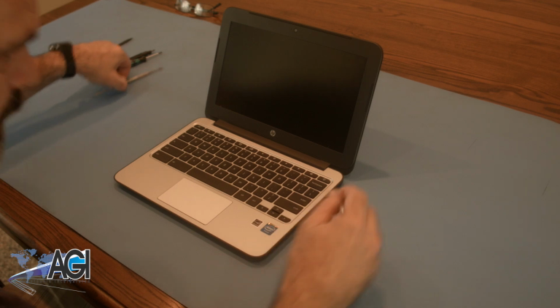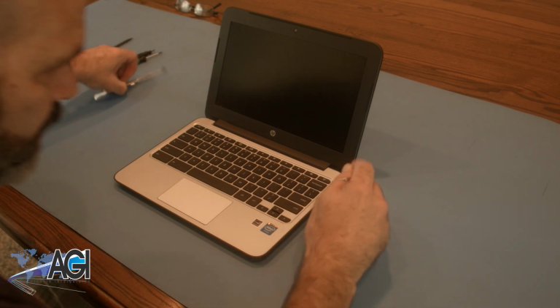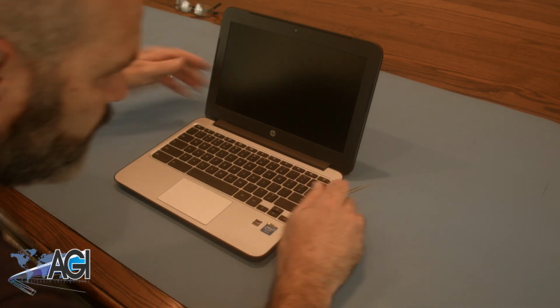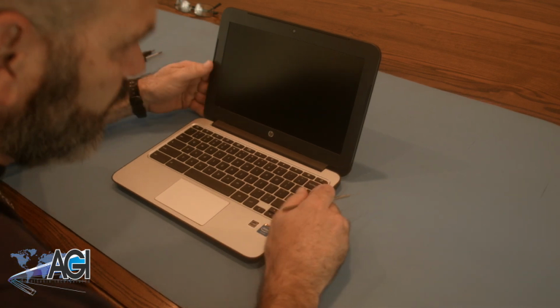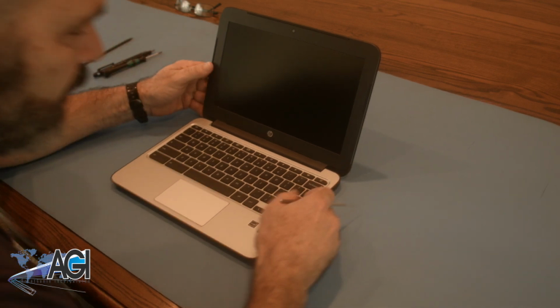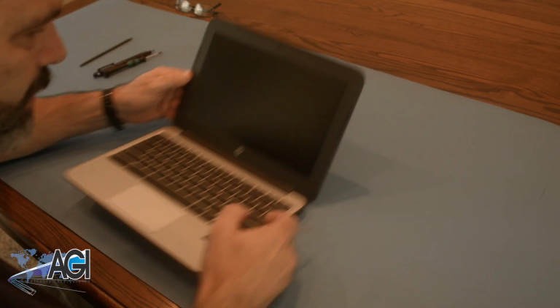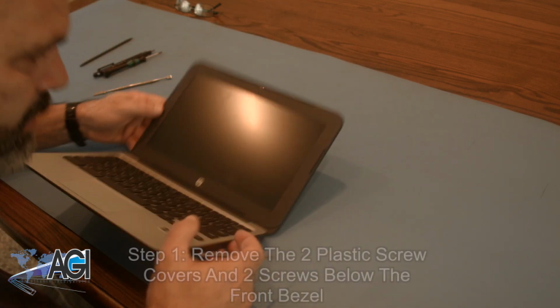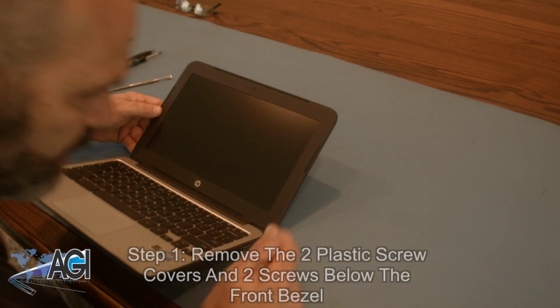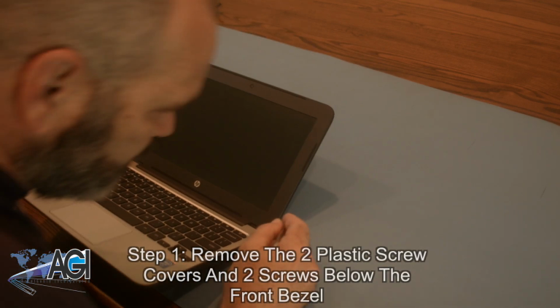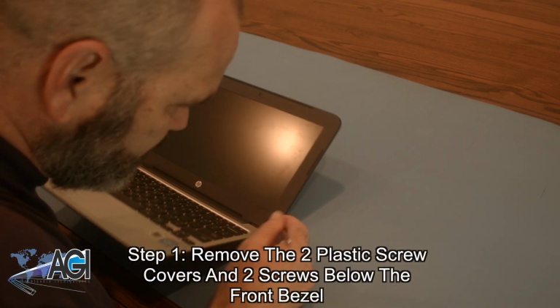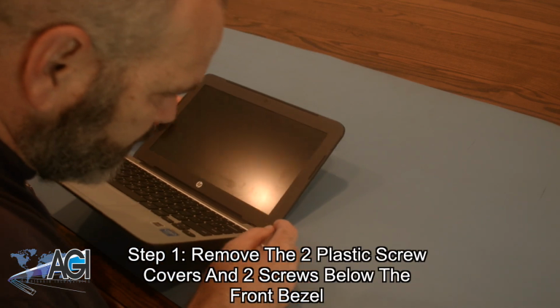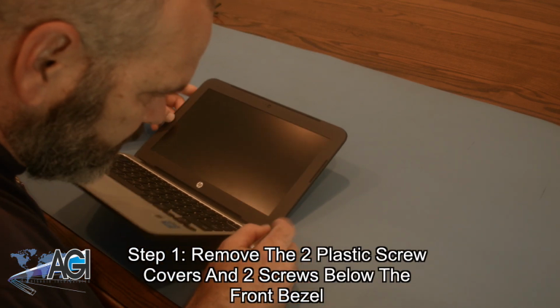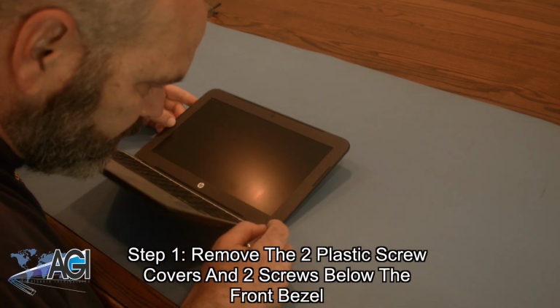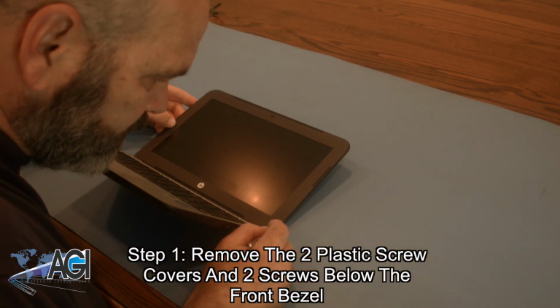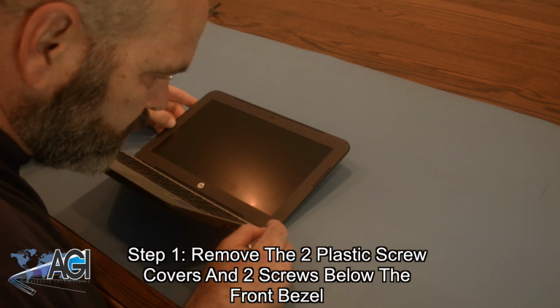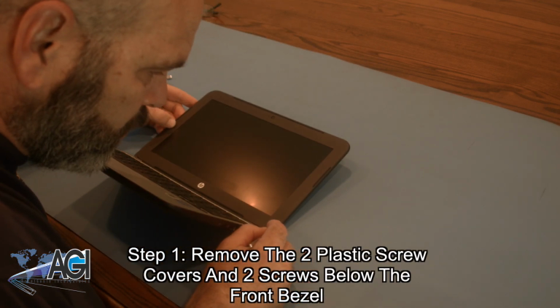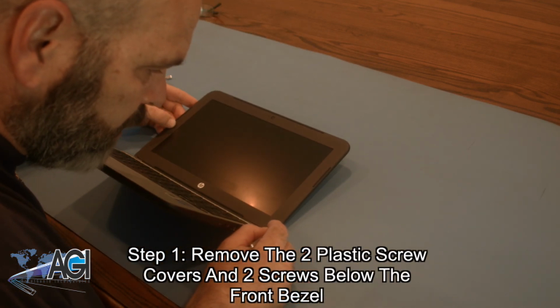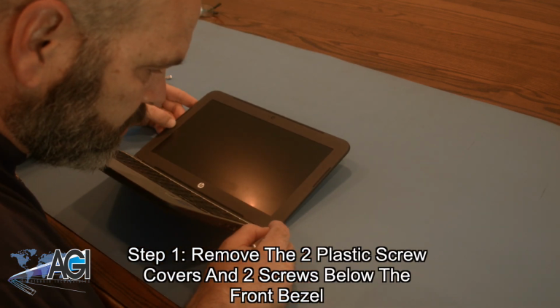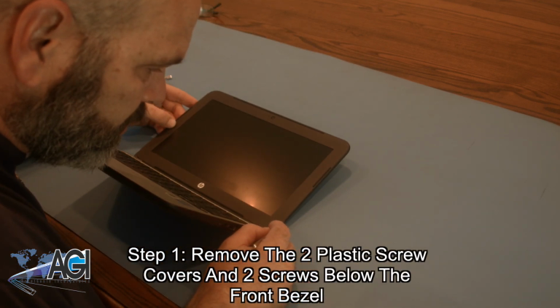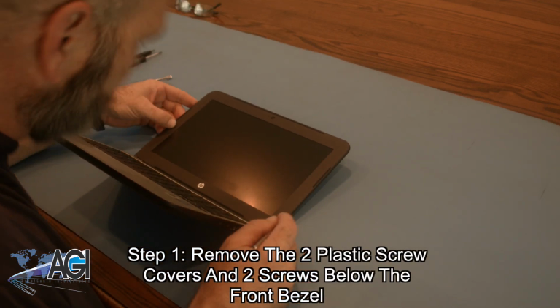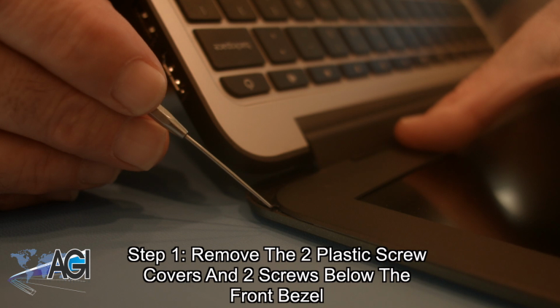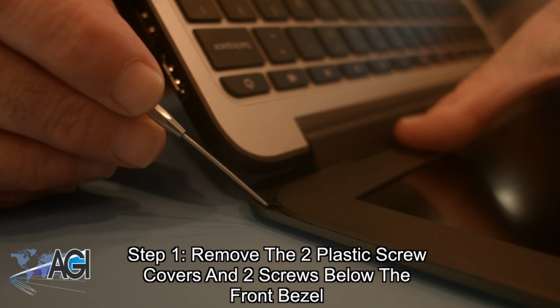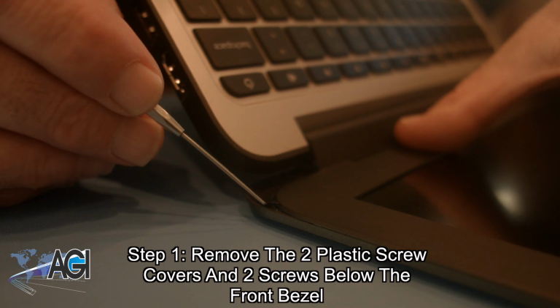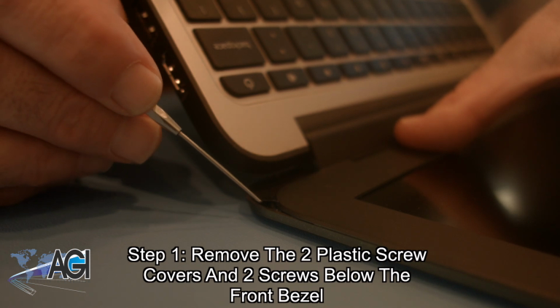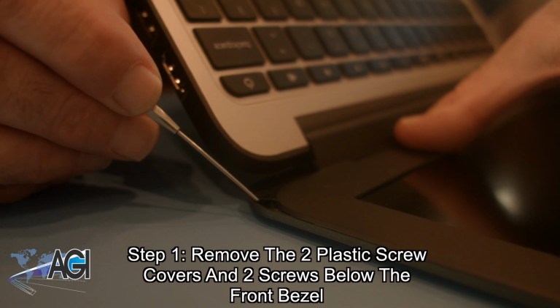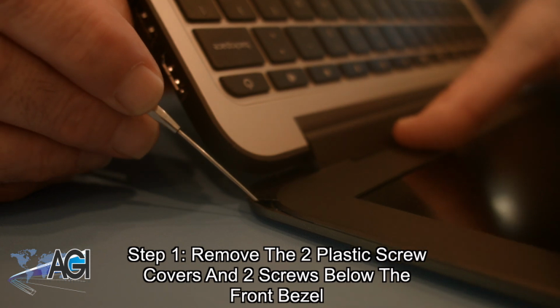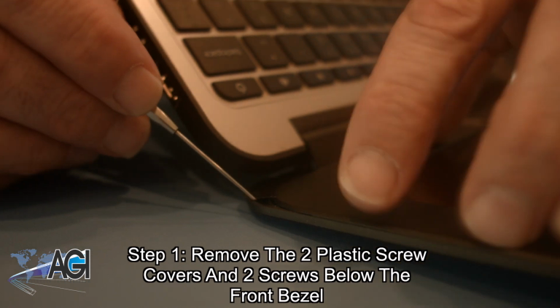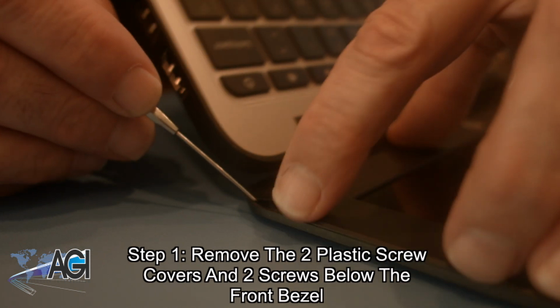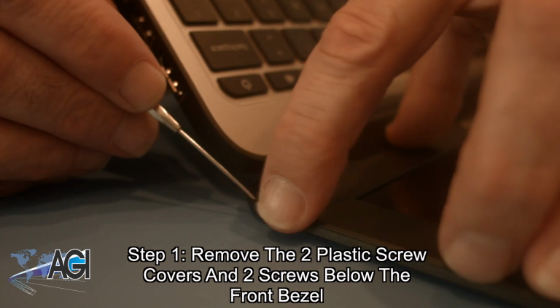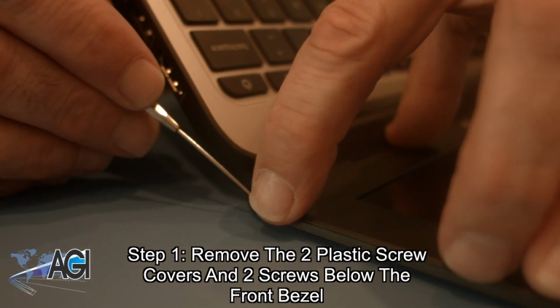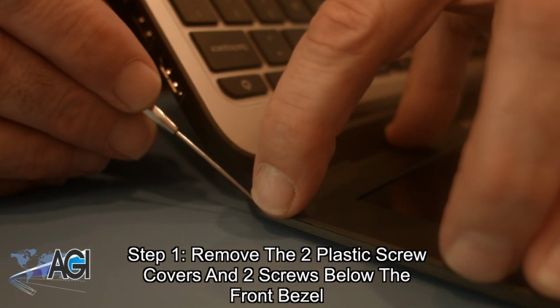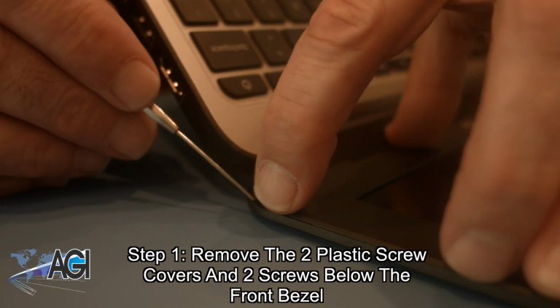The first step in the LCD replacement process will be to remove the two plastic screw covers and two screws below the front bezel.